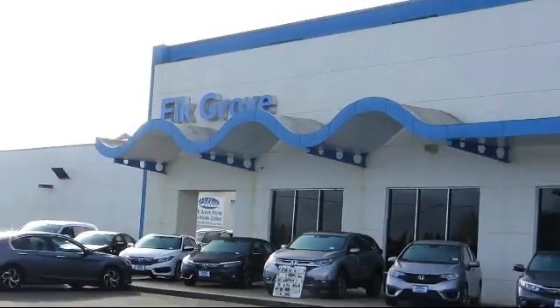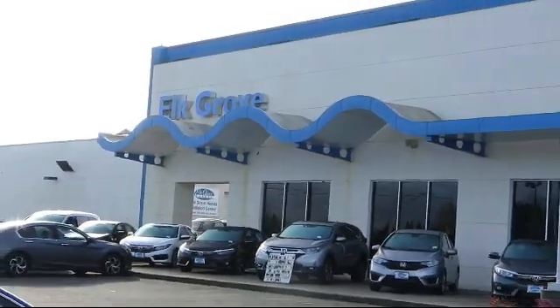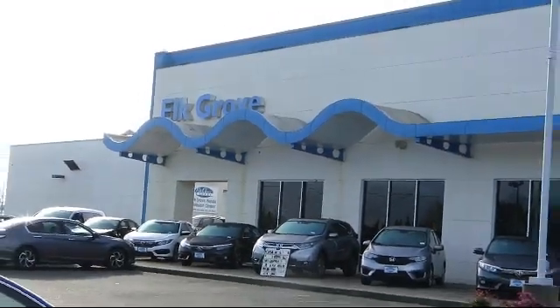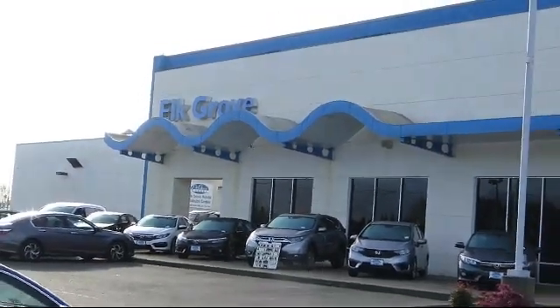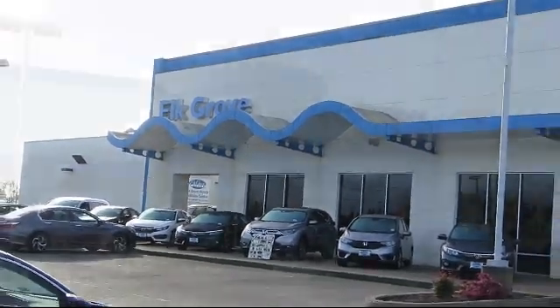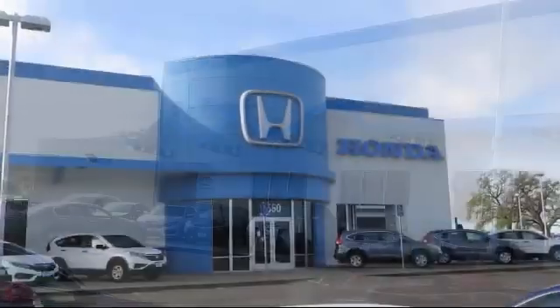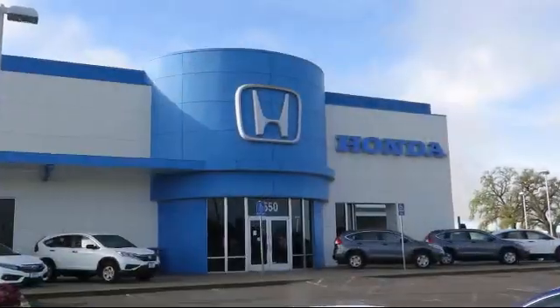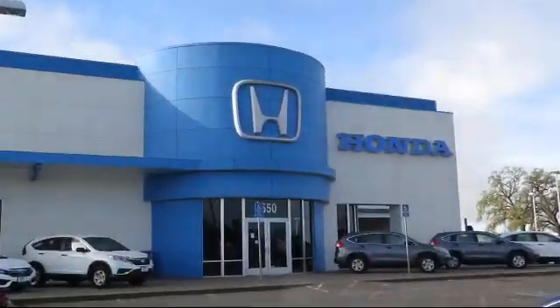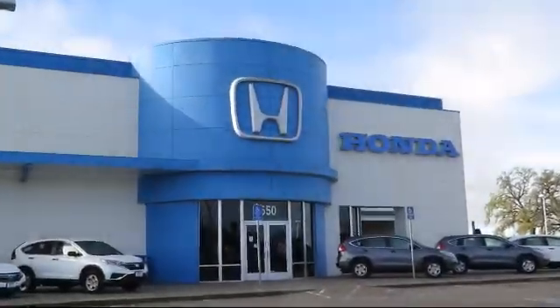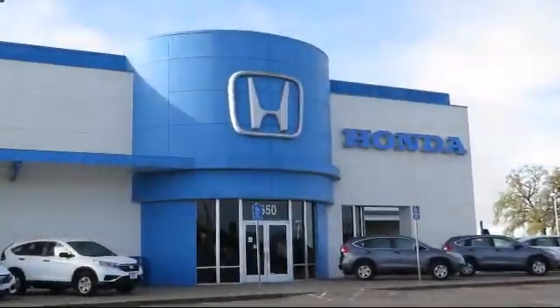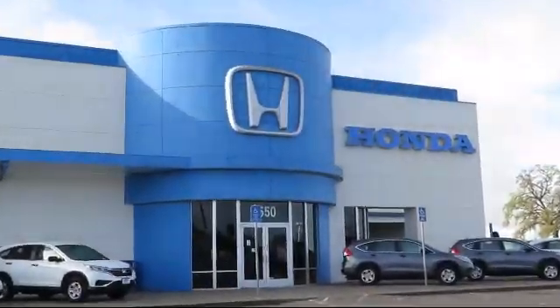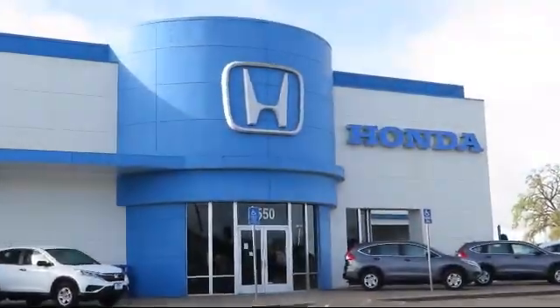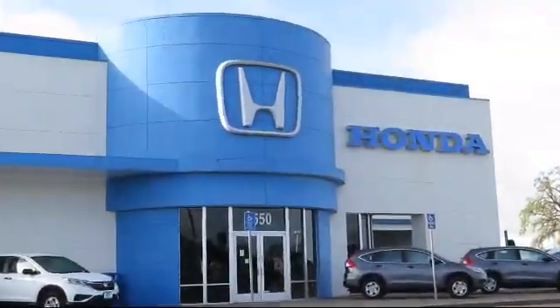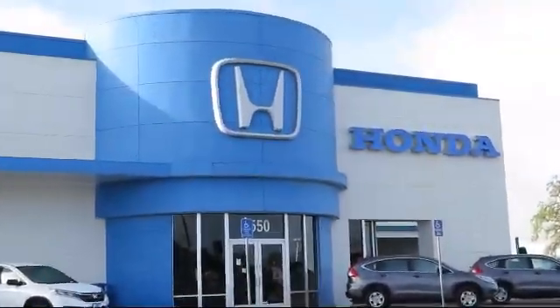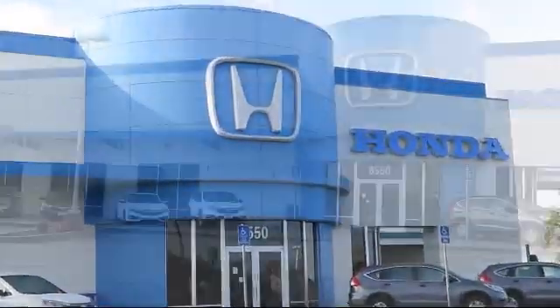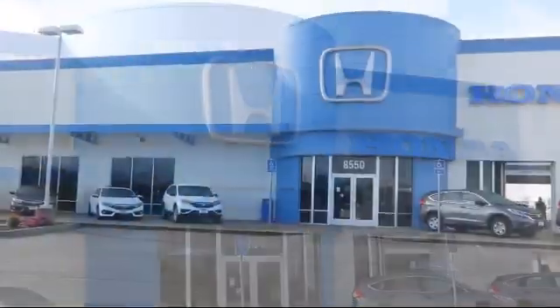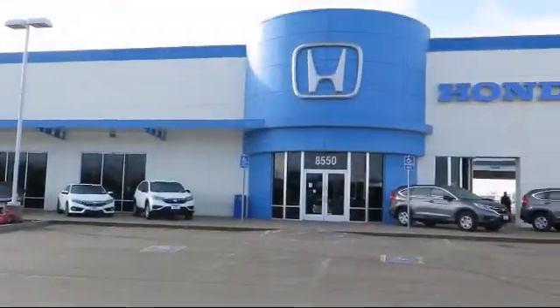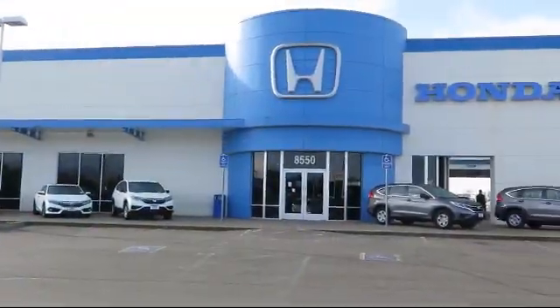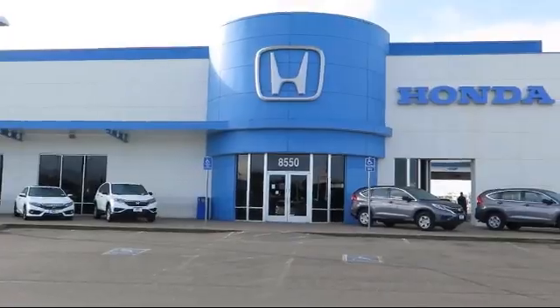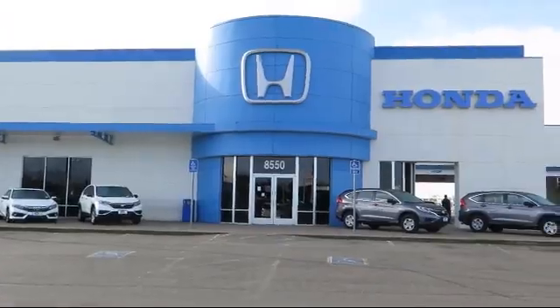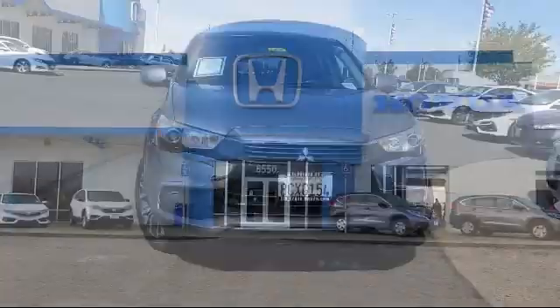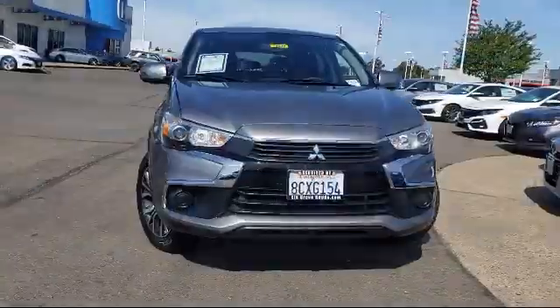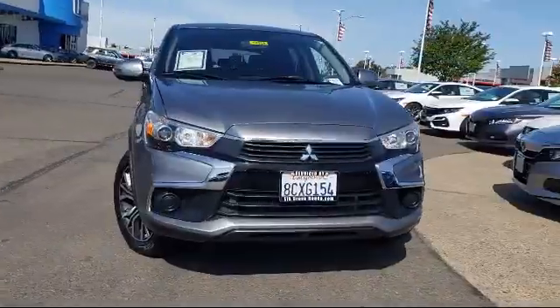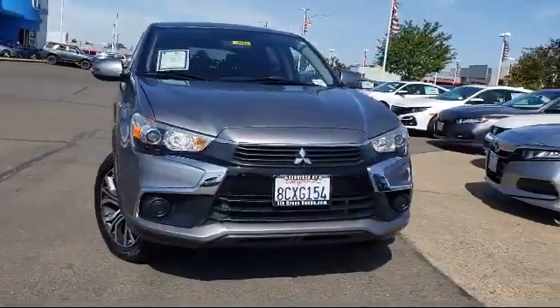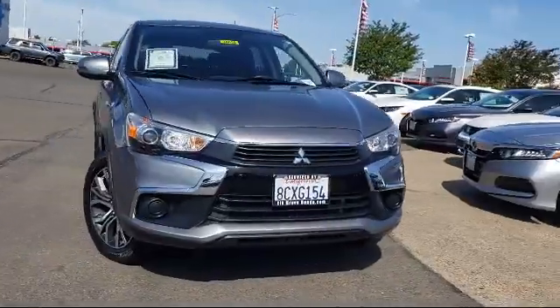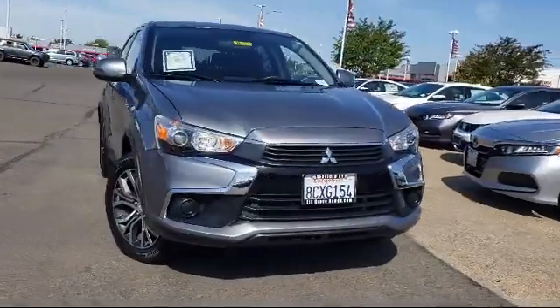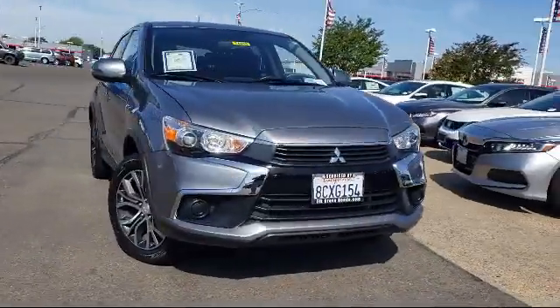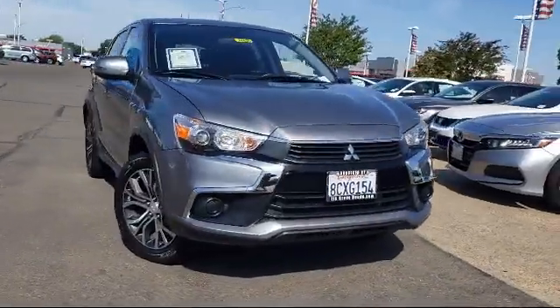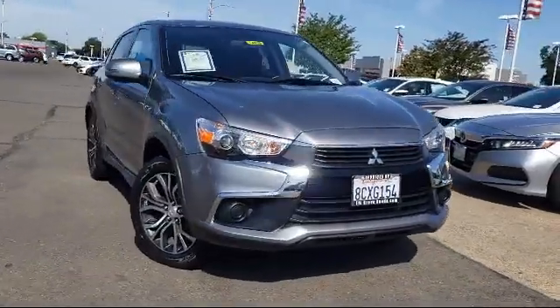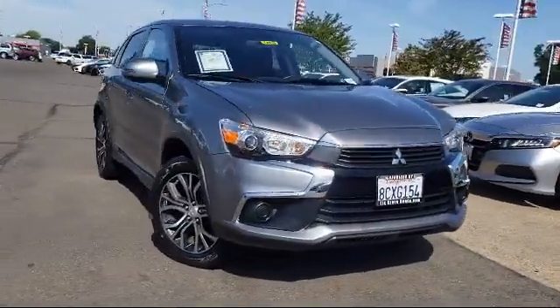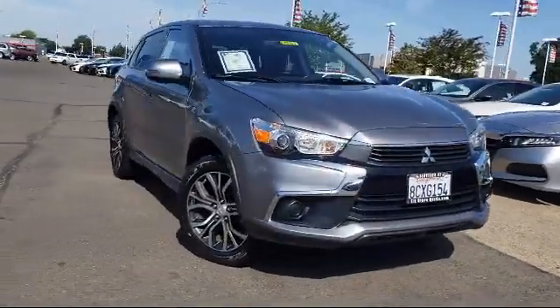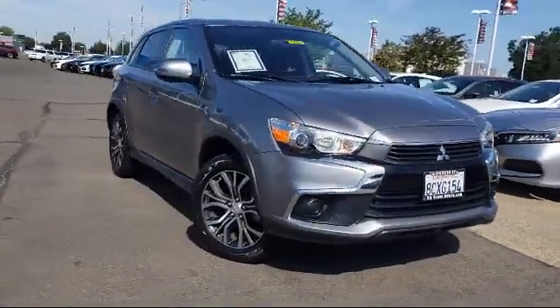Welcome to Elk Grove Honda, the greater Sacramento area's premier Honda dealership. Here's a look at one of our pre-owned vehicles from our great selection.